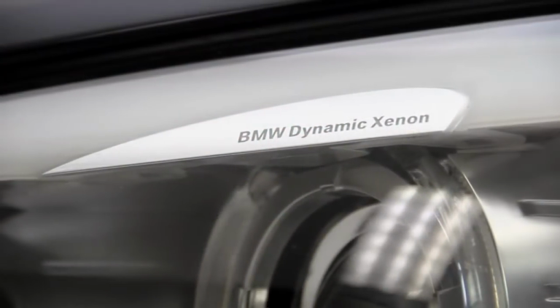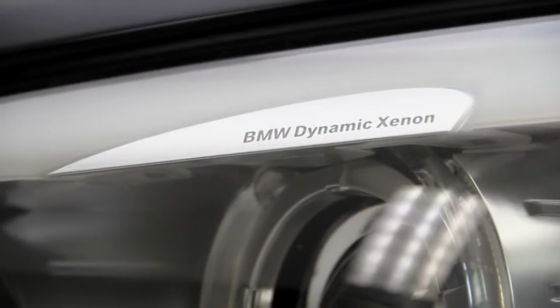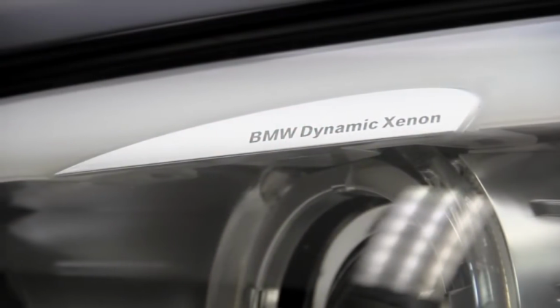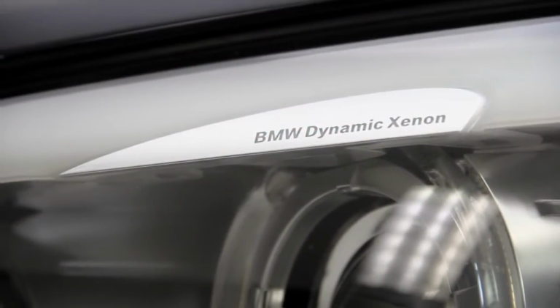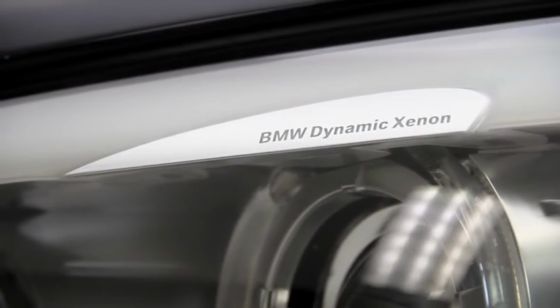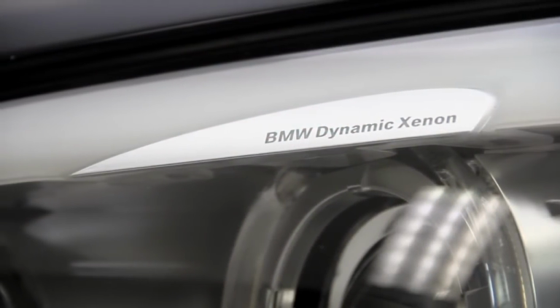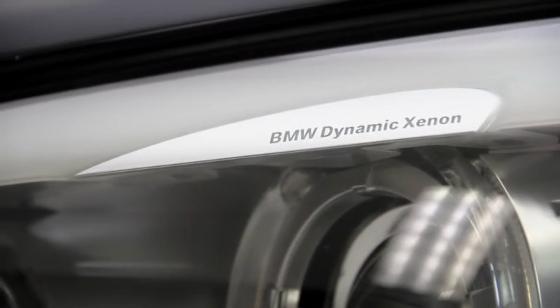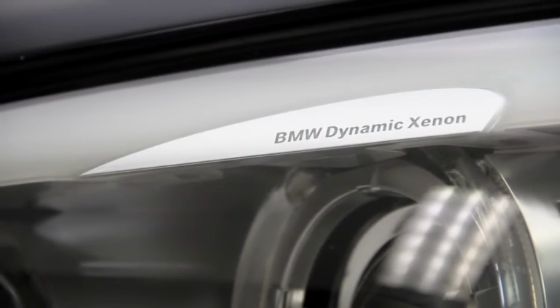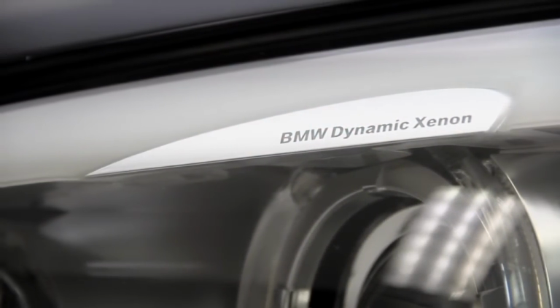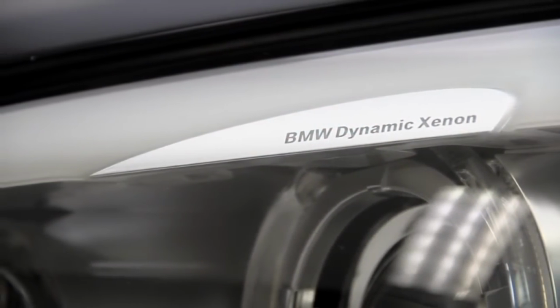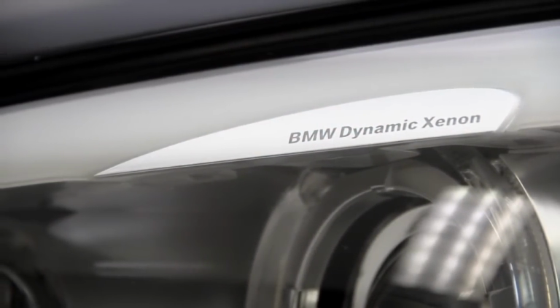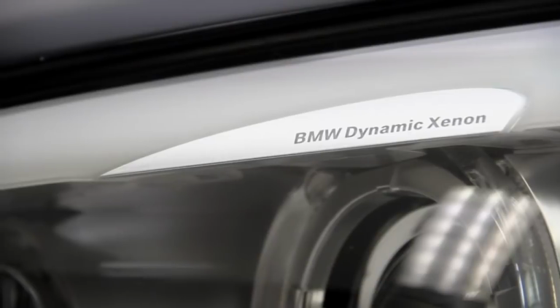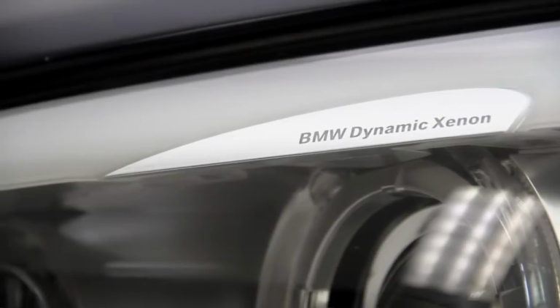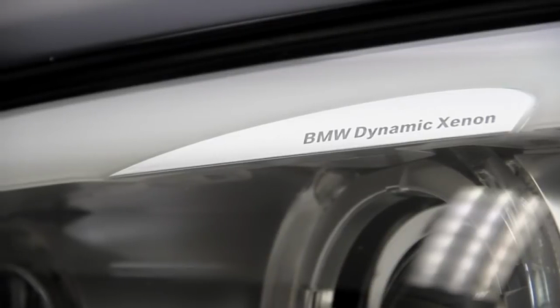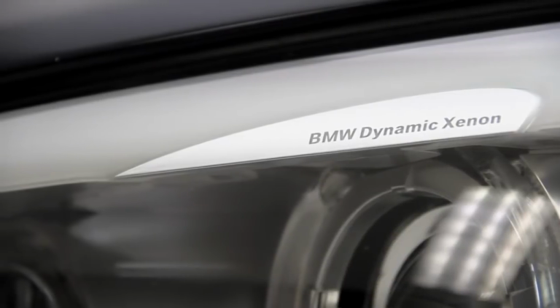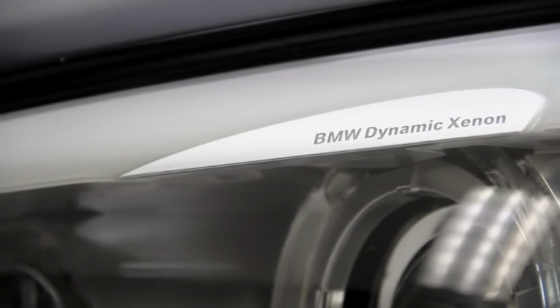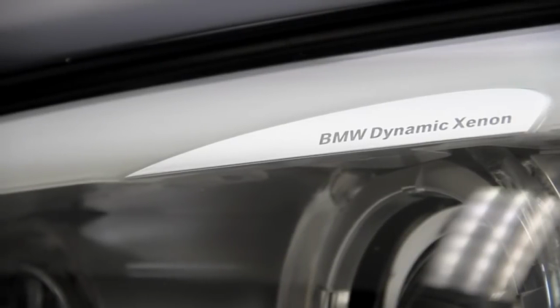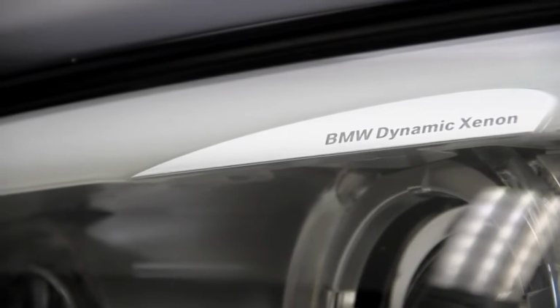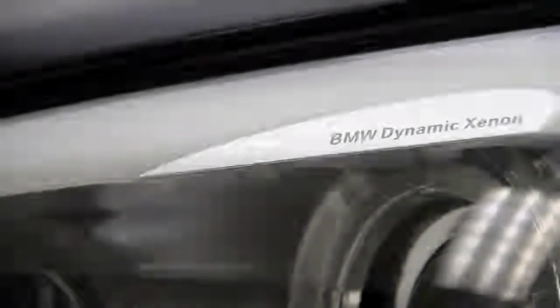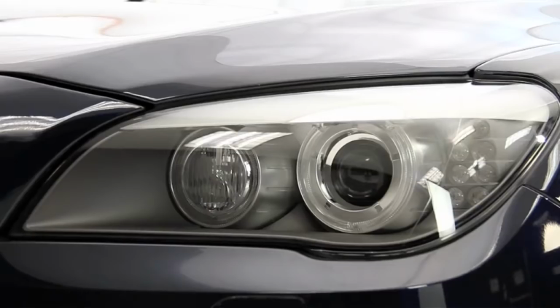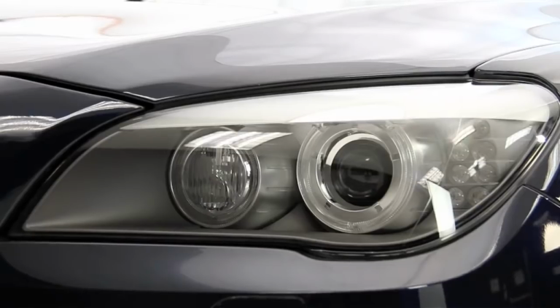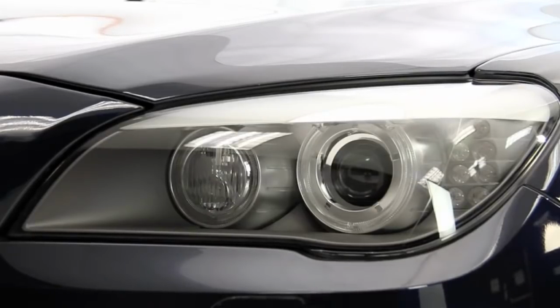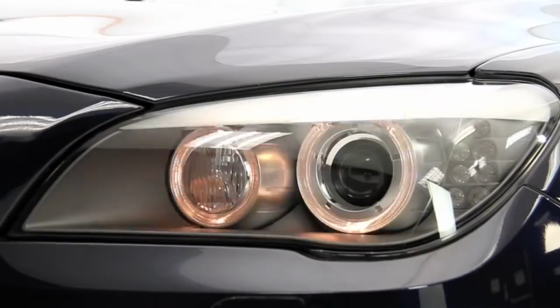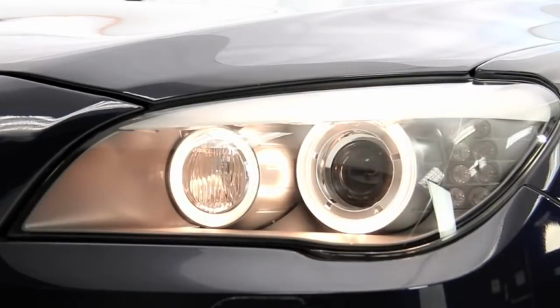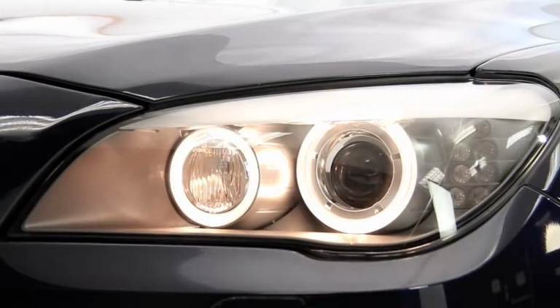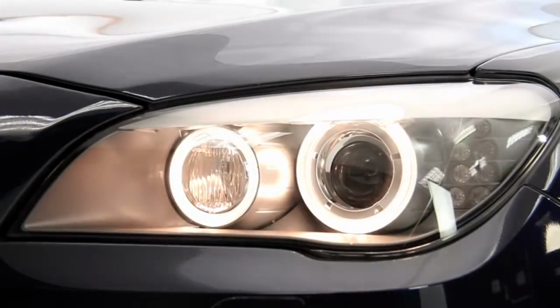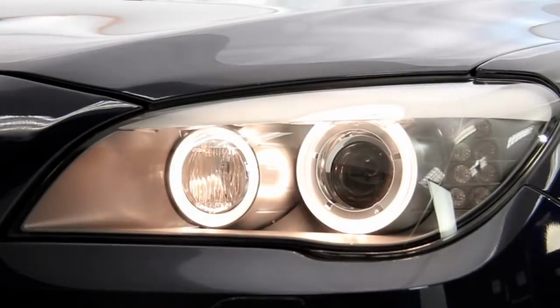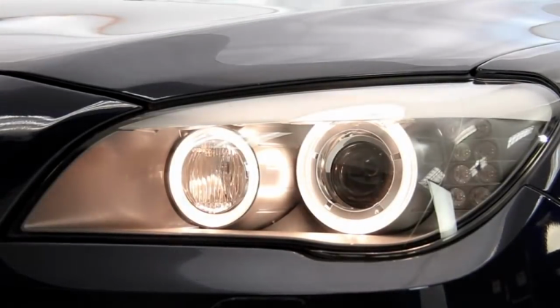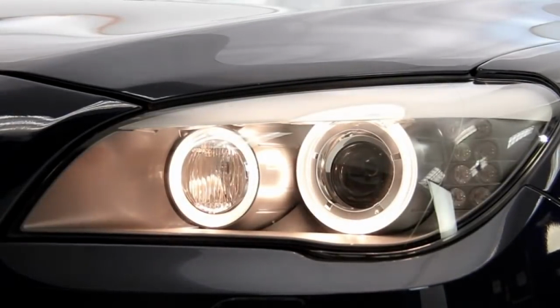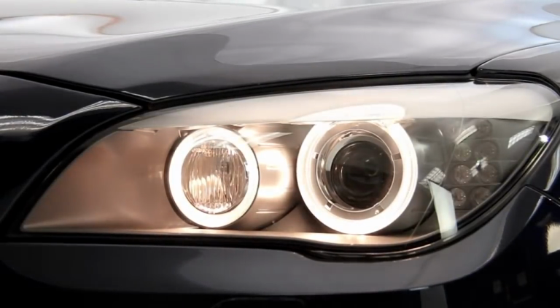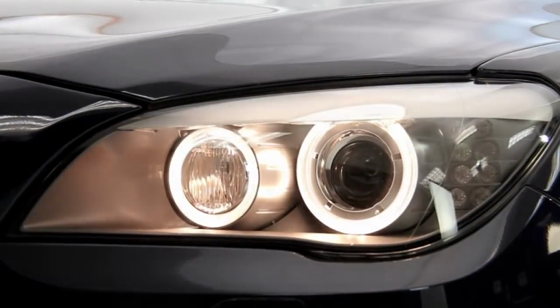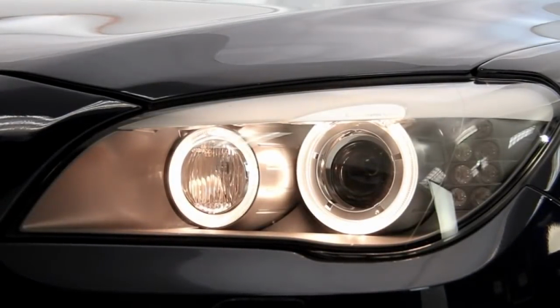The exterior color is deep-sea blue metallic with a merrow-brown leather interior, and it's CarFax certified, one owner.